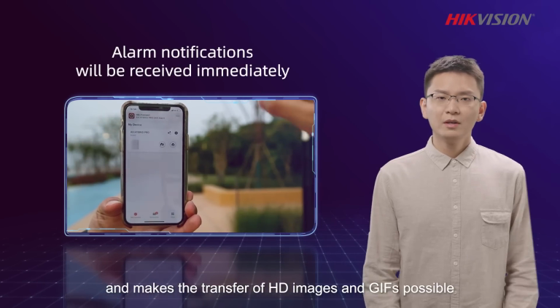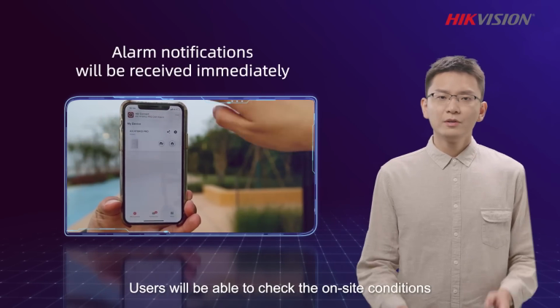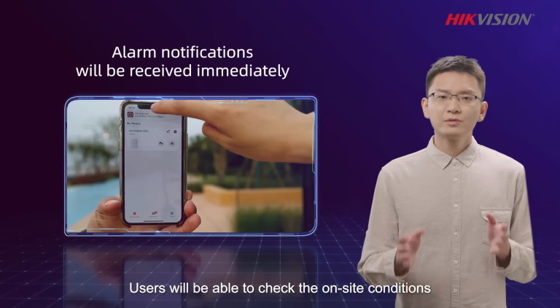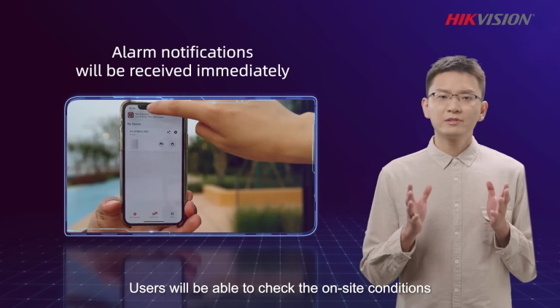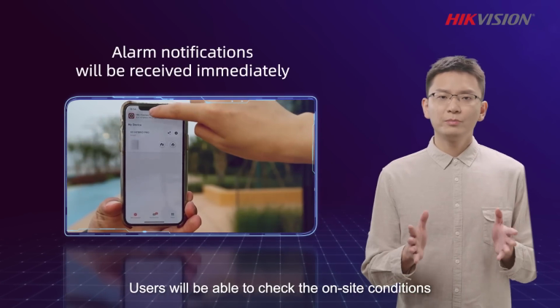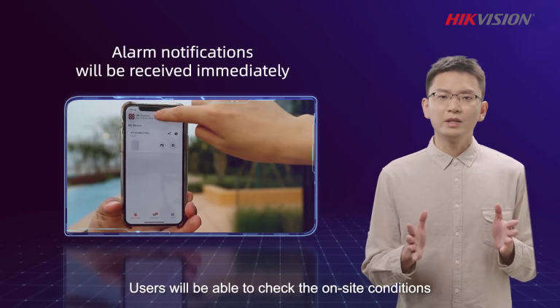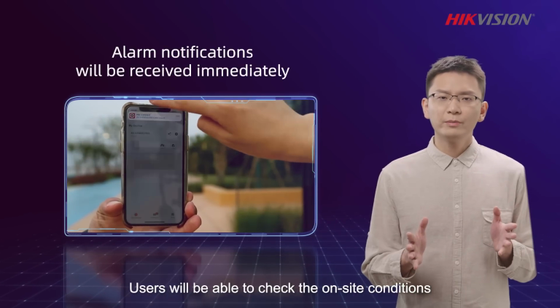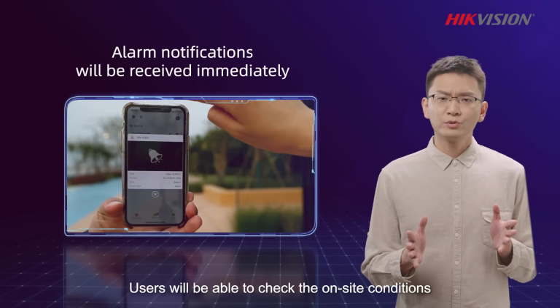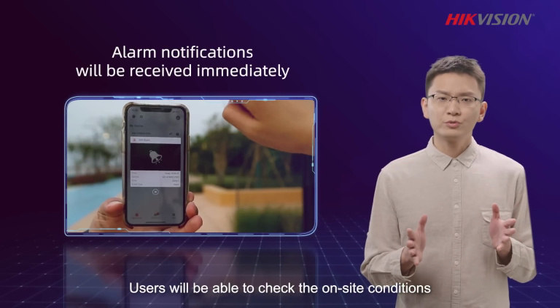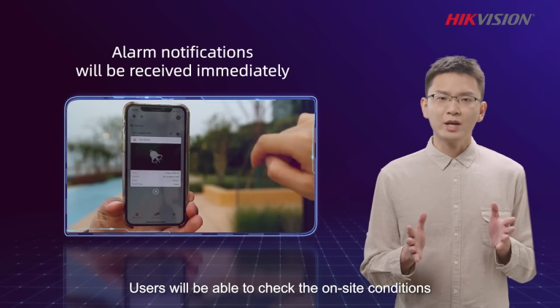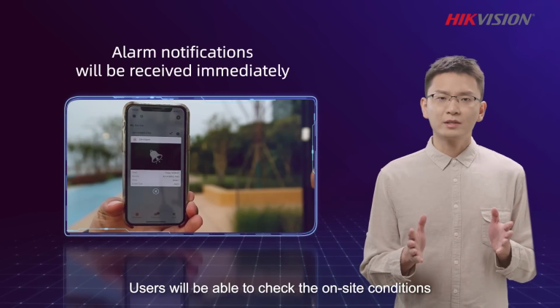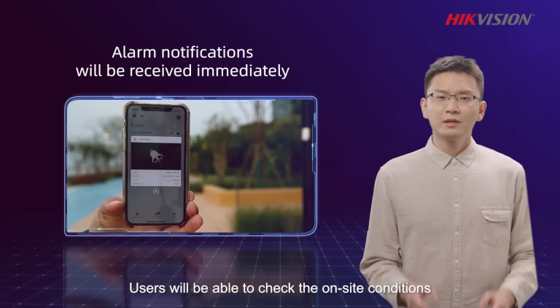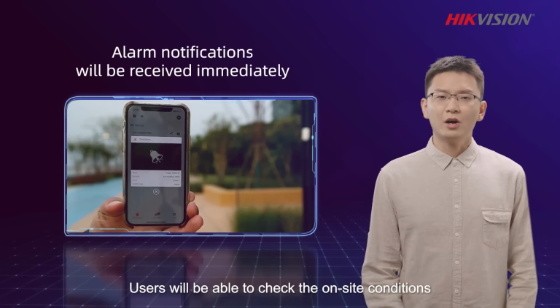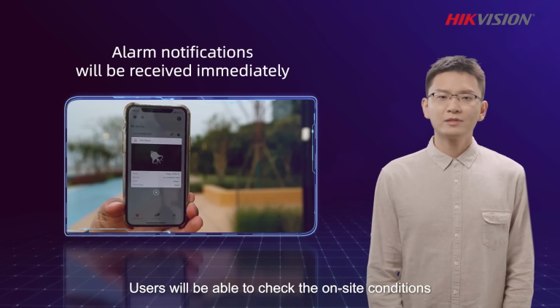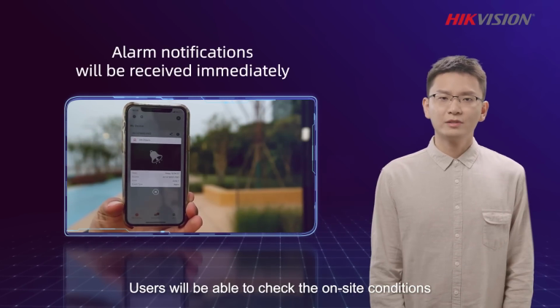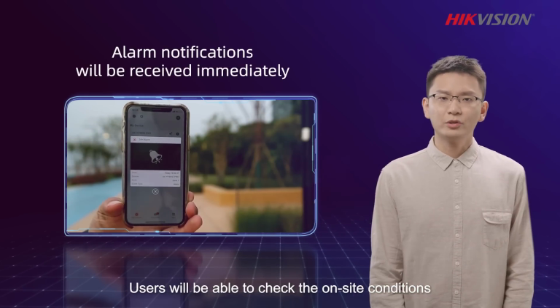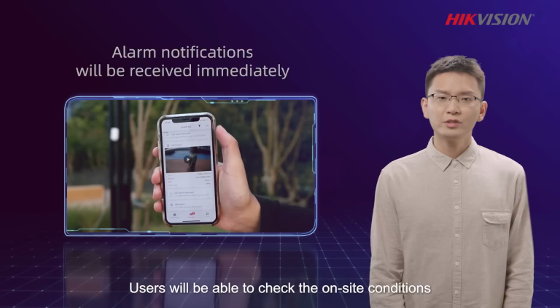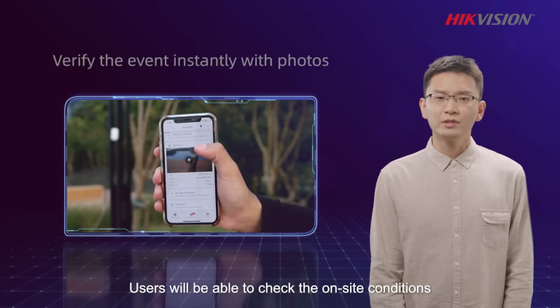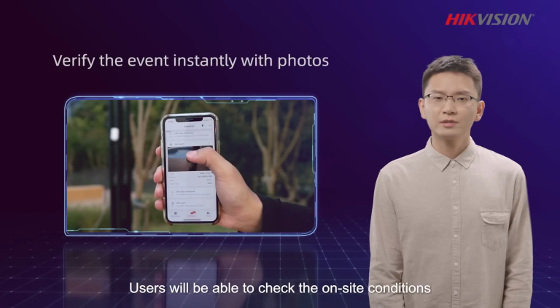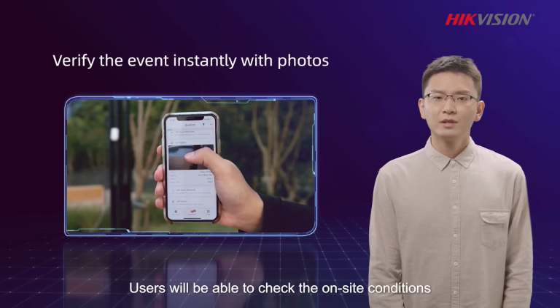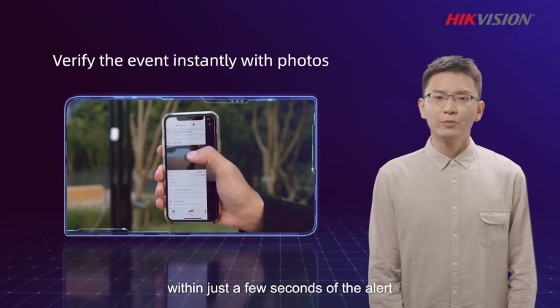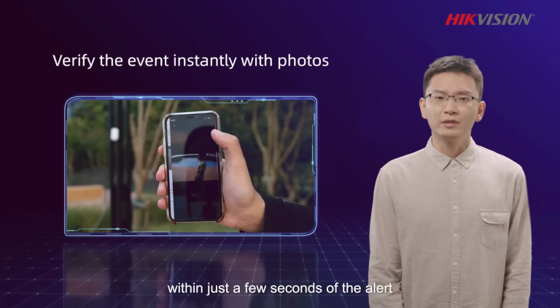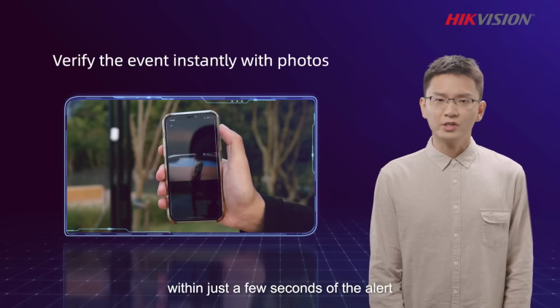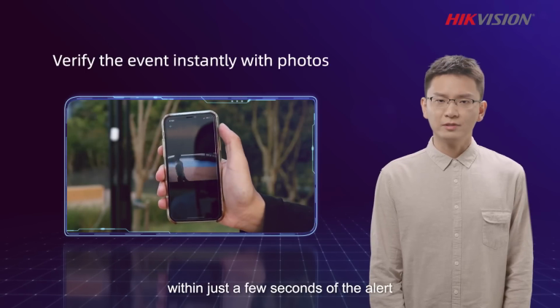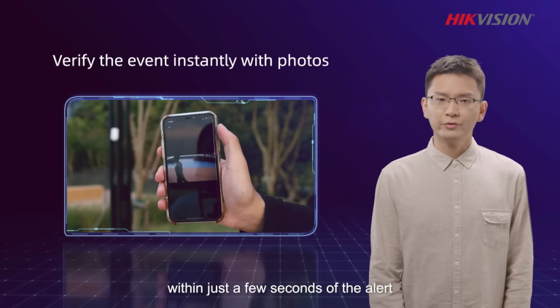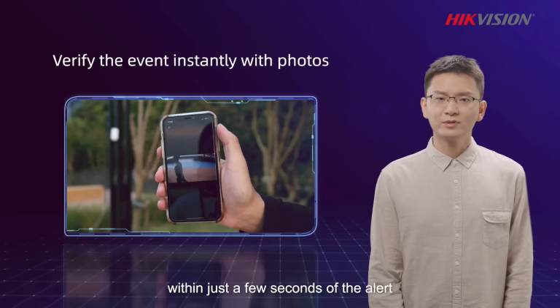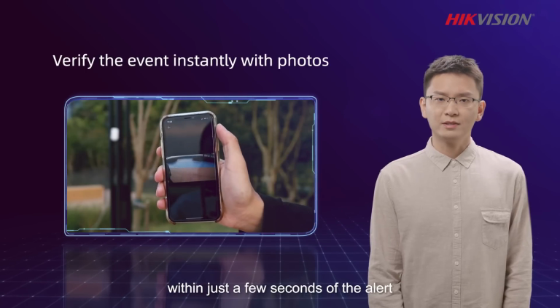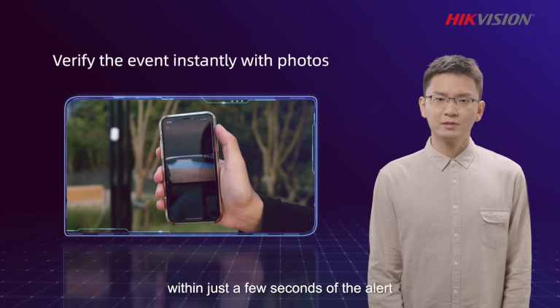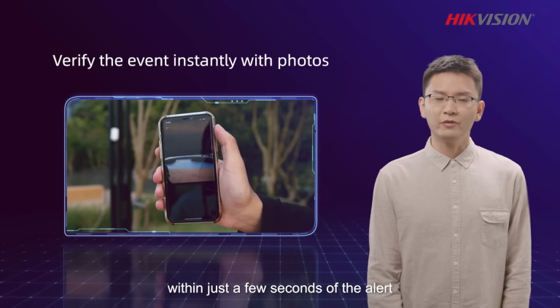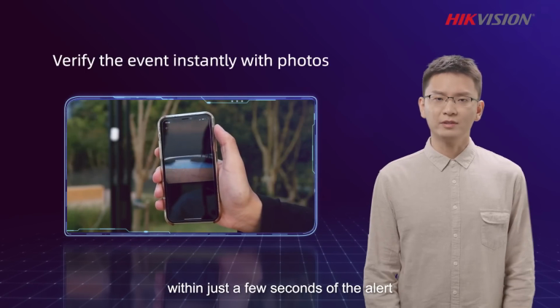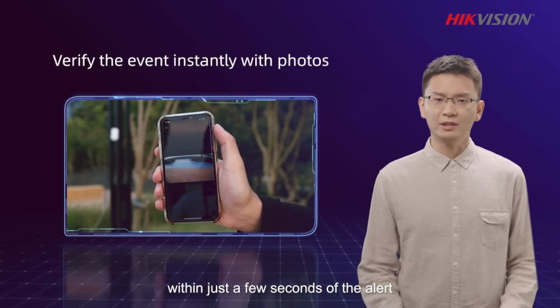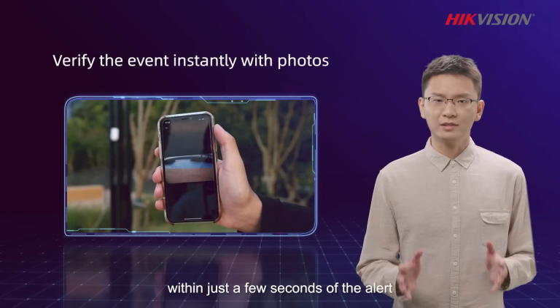Users will be able to check the on-site conditions within just a few seconds of the alert.